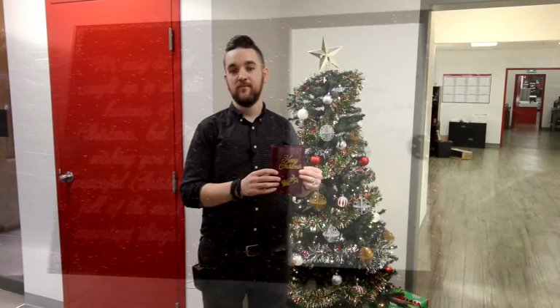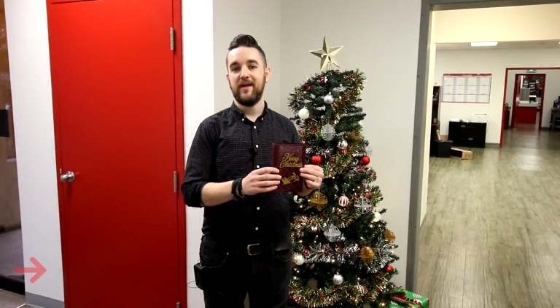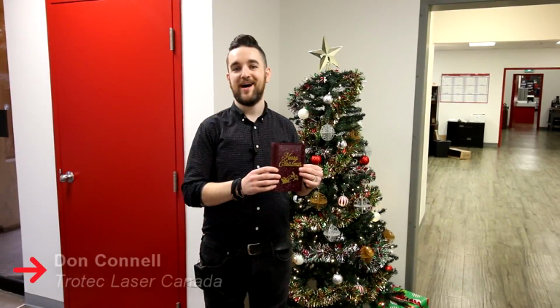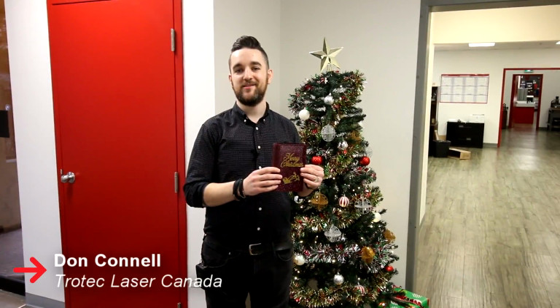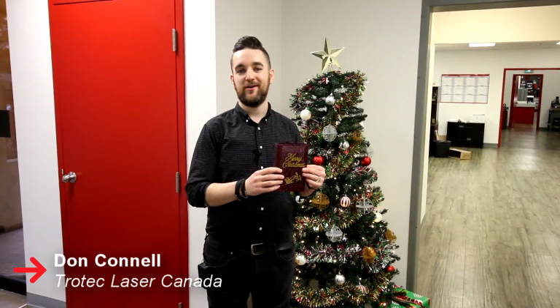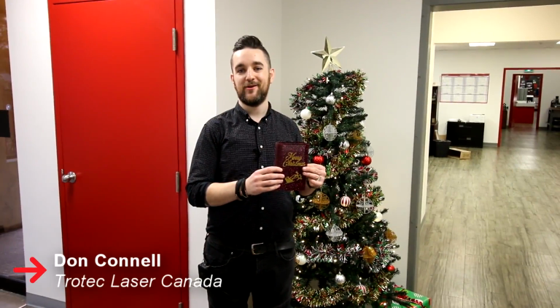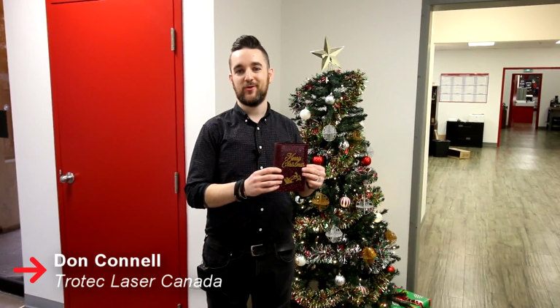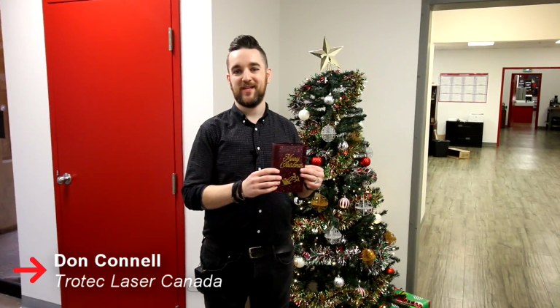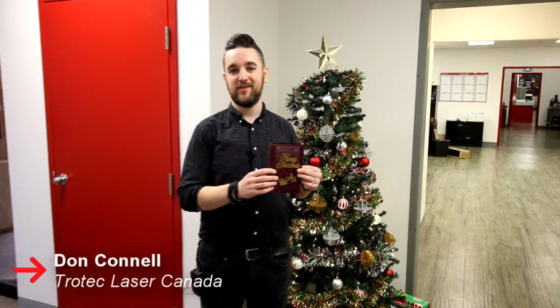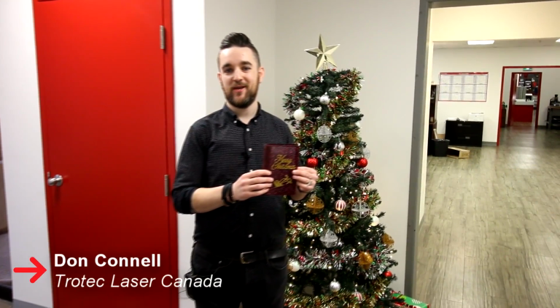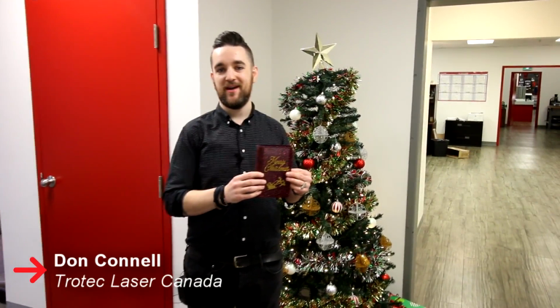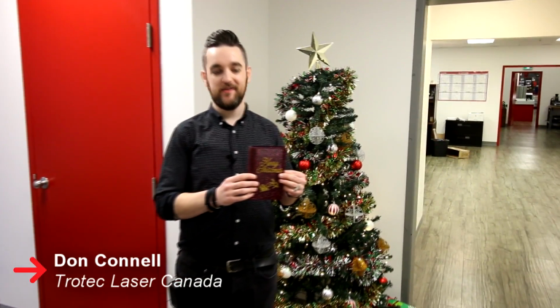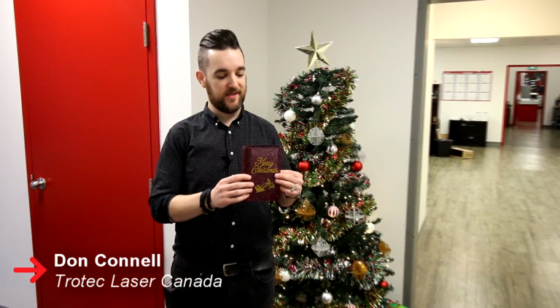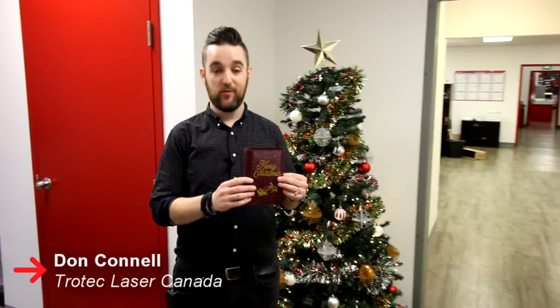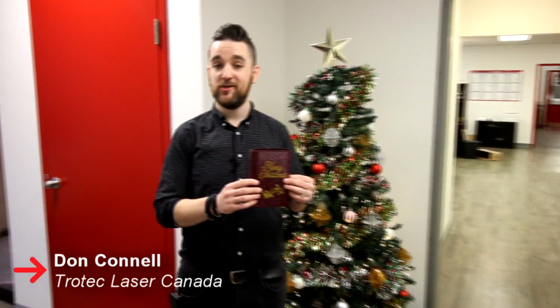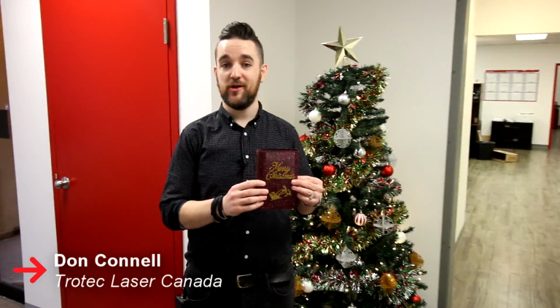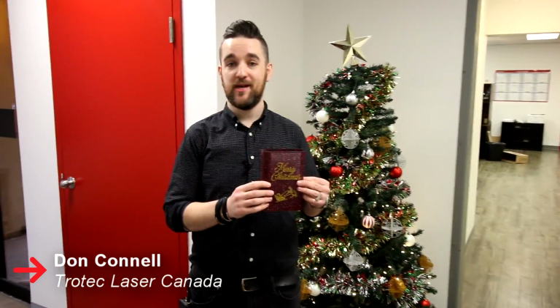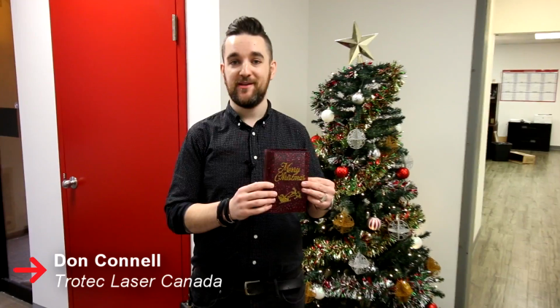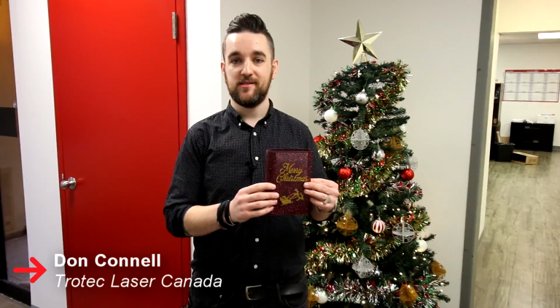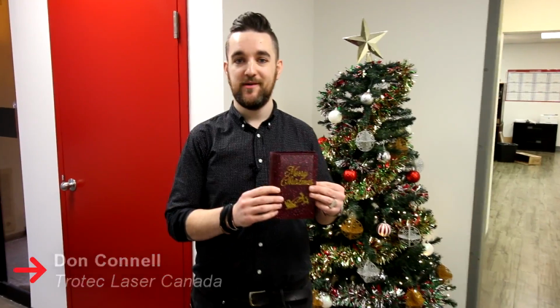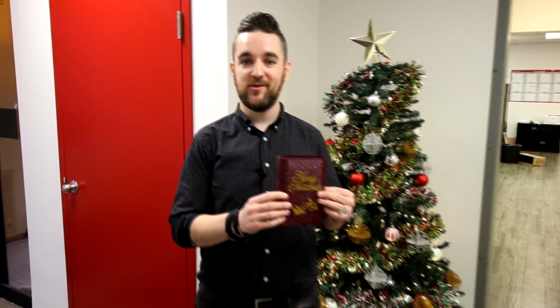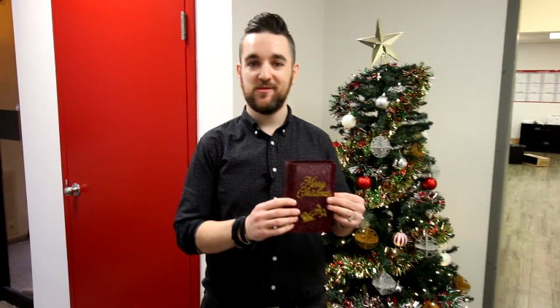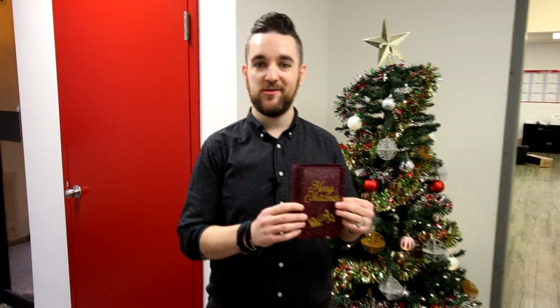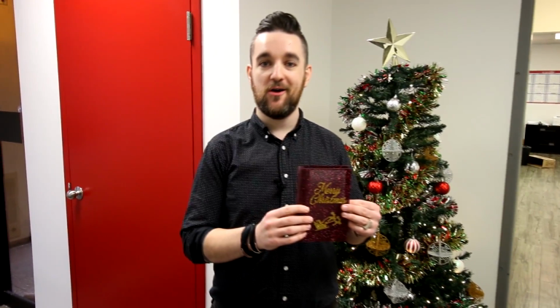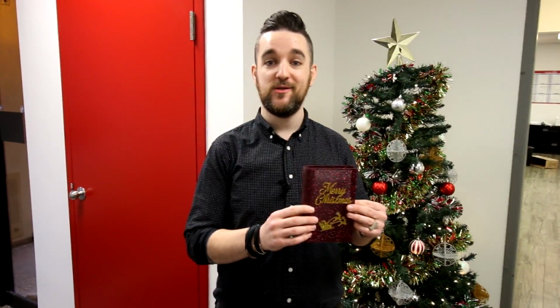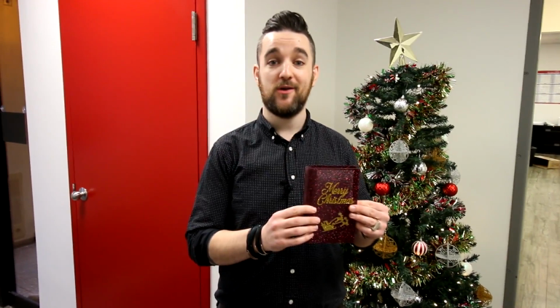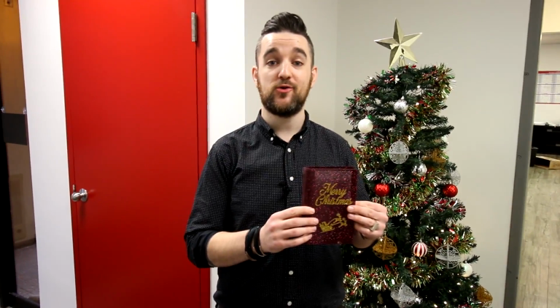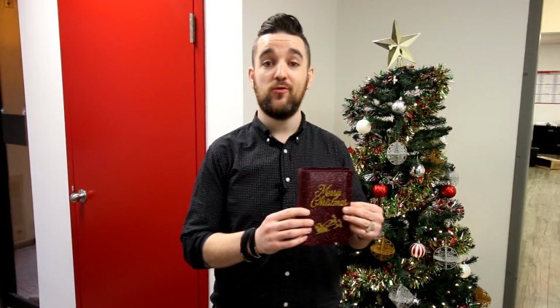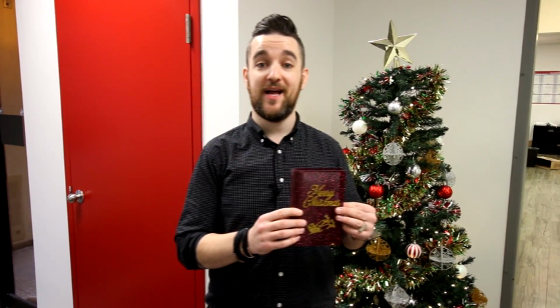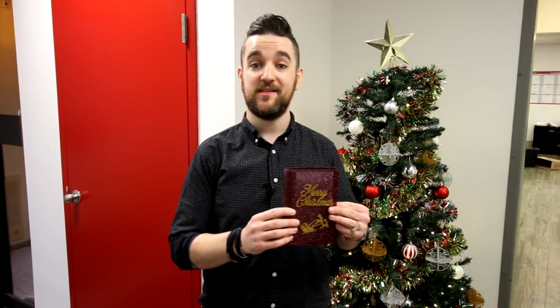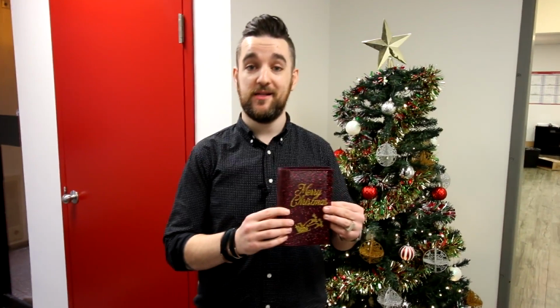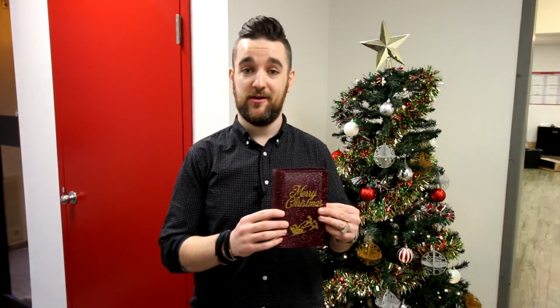Hey guys, Don here at Trotec Laser Canada. Today we're going to show you how to make this amazing Christmas card using our Trotec Glass Glitter.